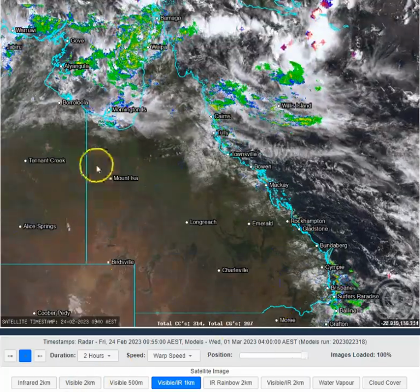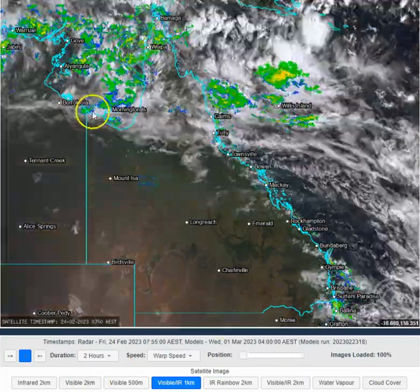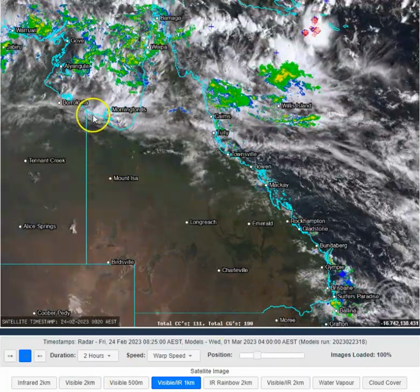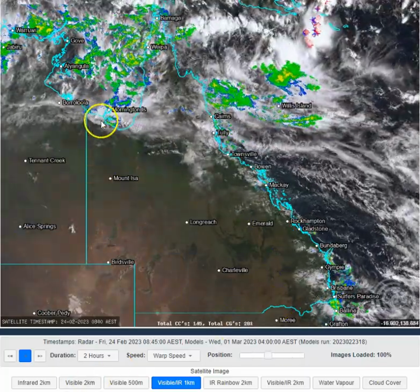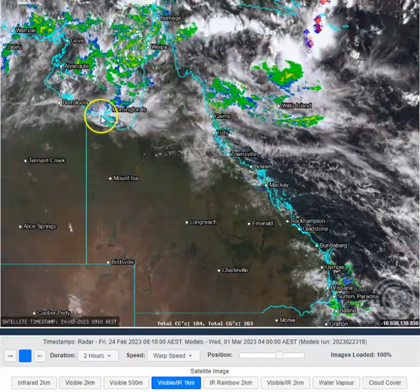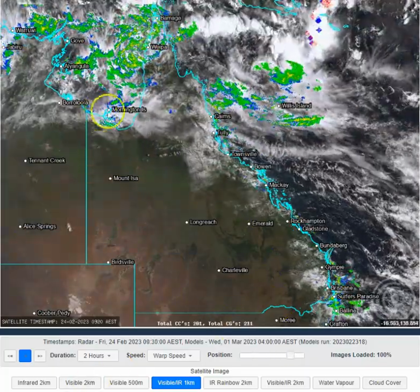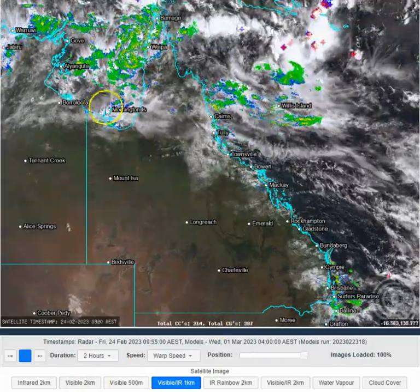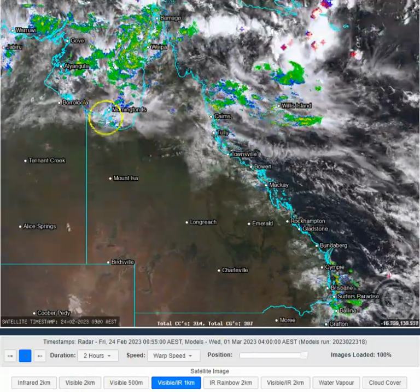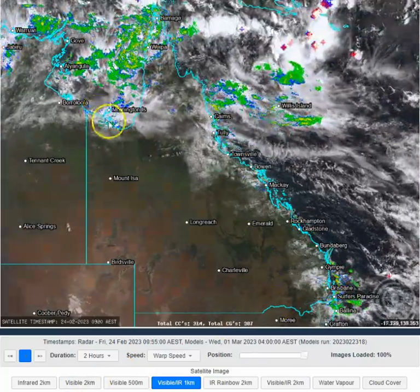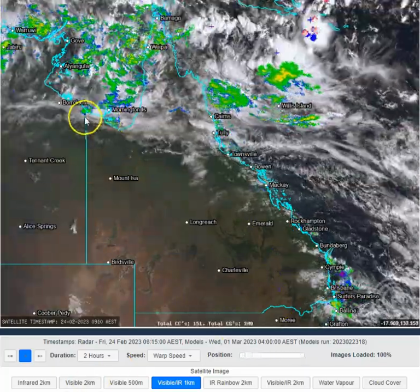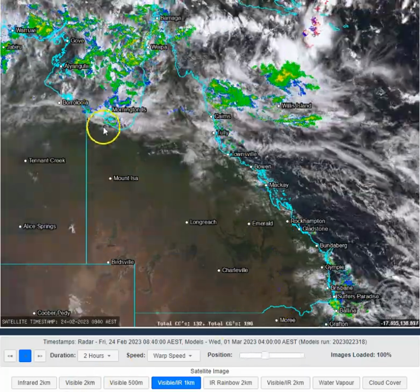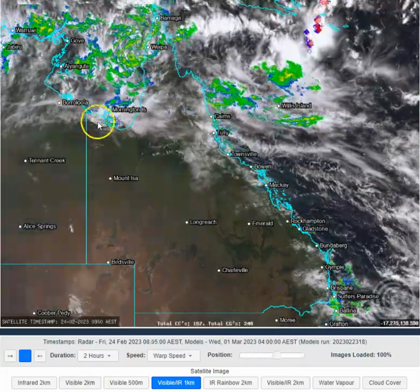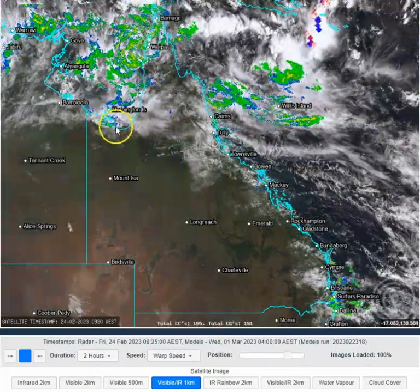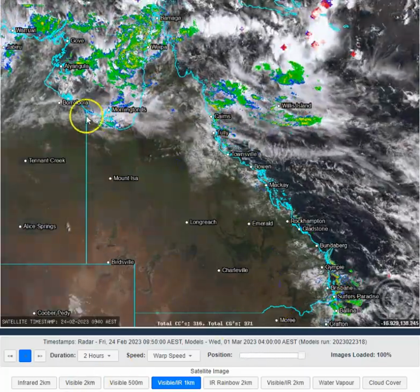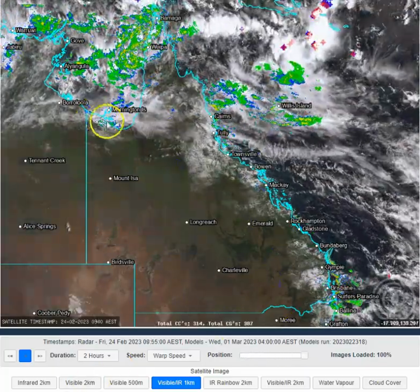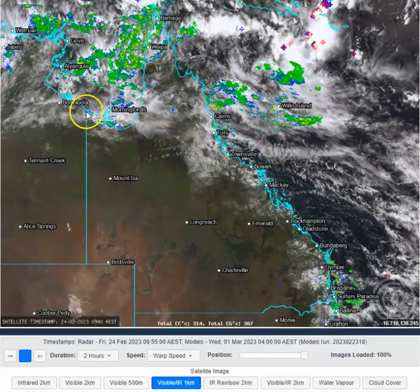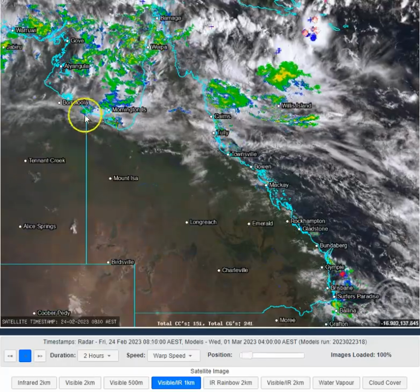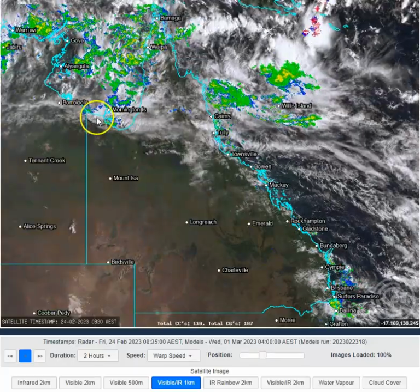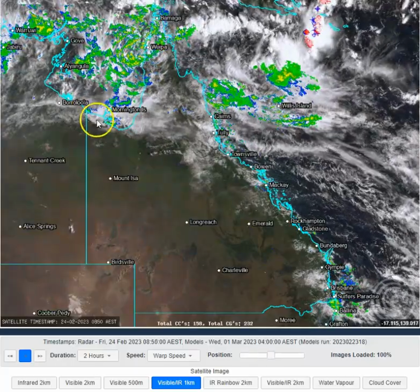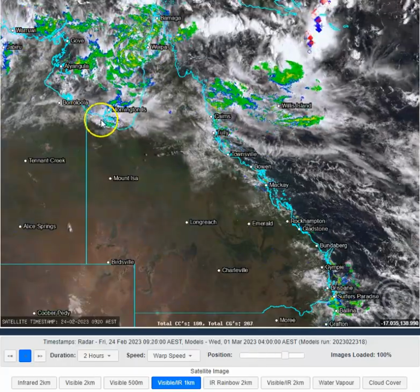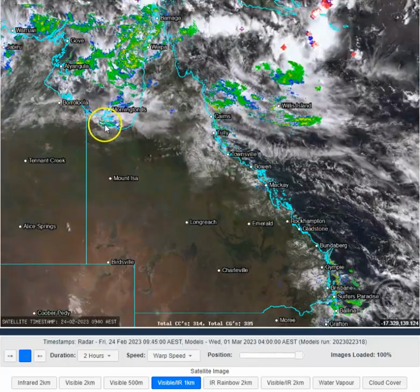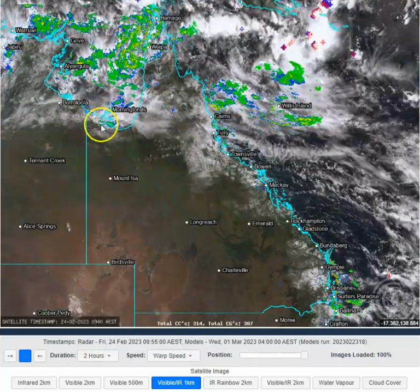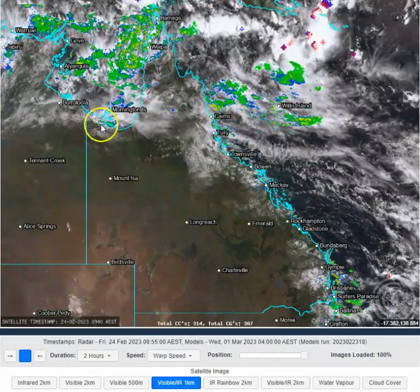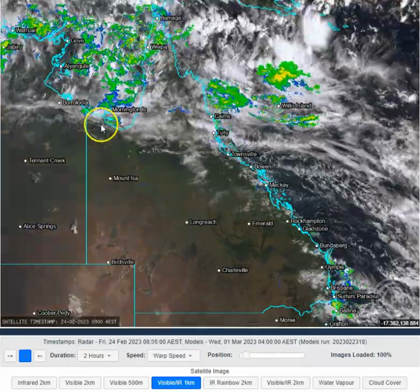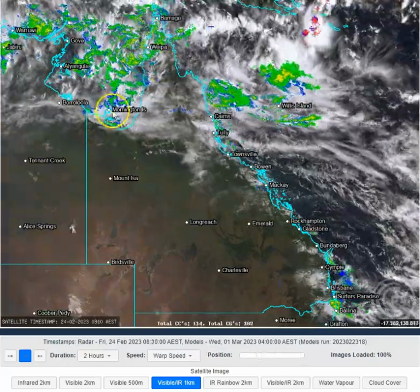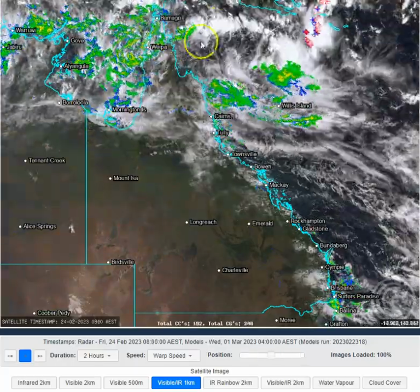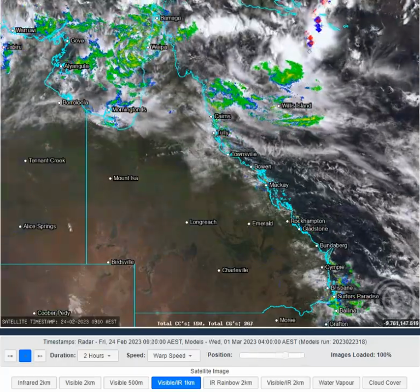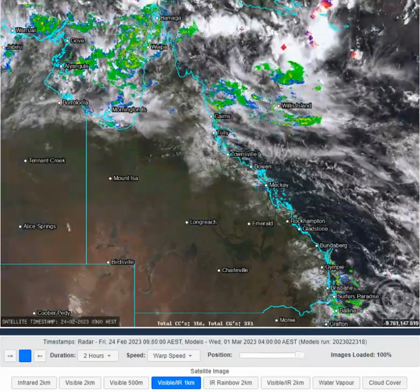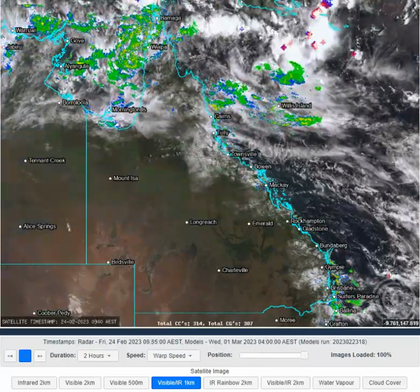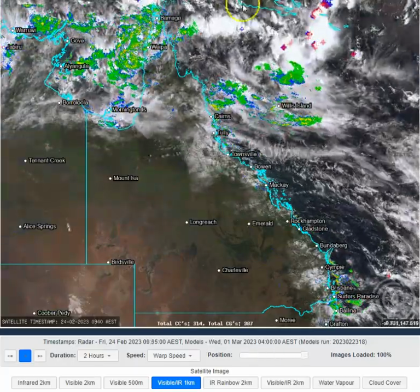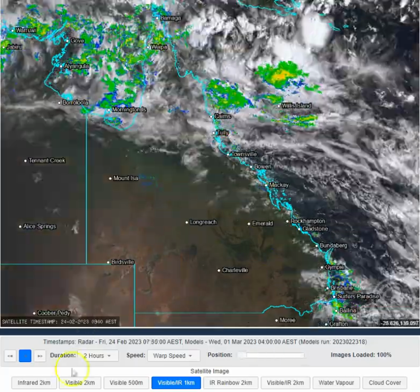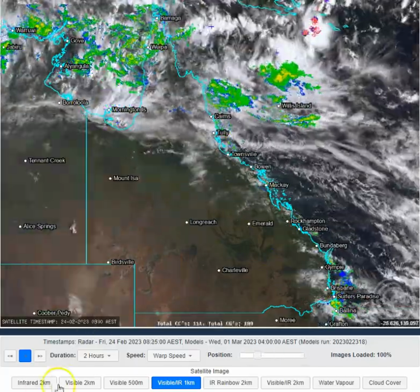Outside of that, we've got a little bit of light patchy rain — maybe an isolated shower or storm that develops here across the western parts of the Gulf Country of Queensland.